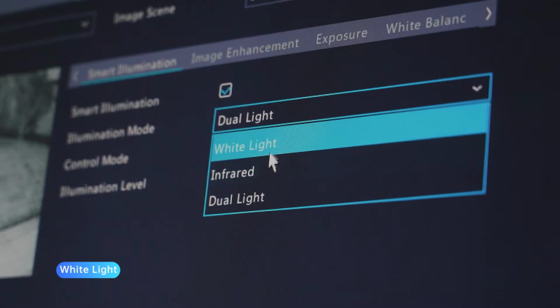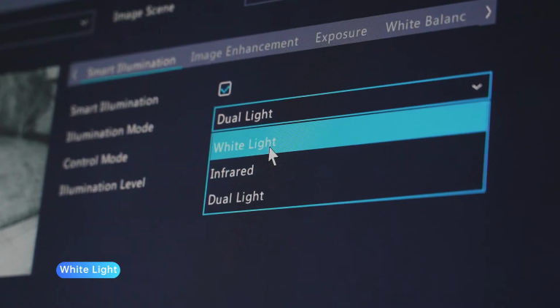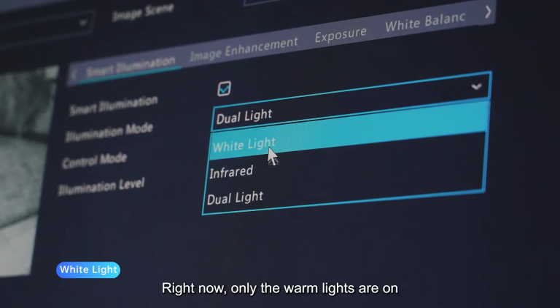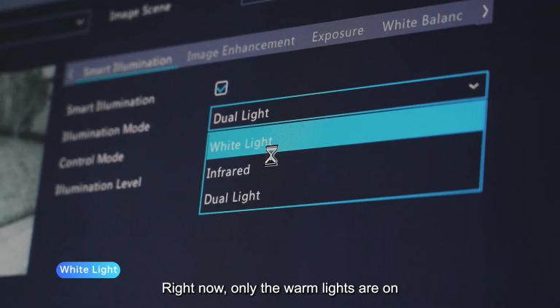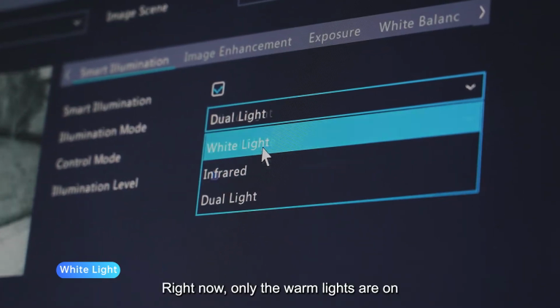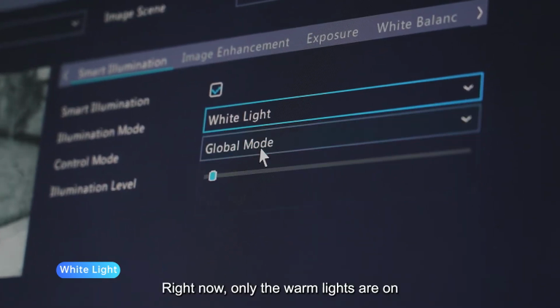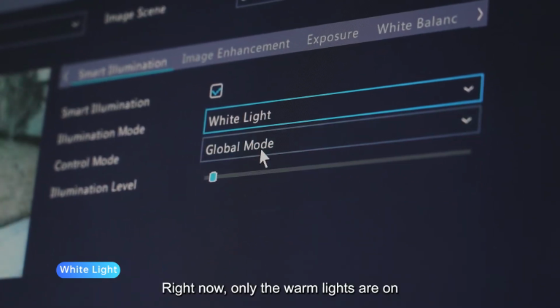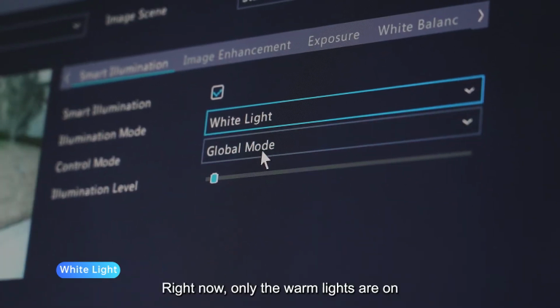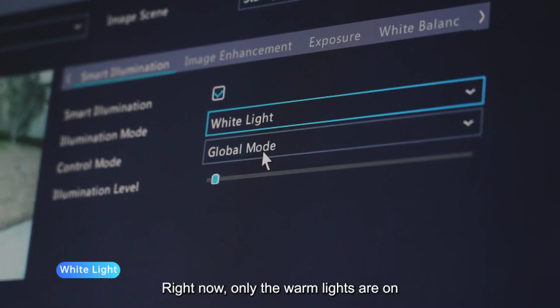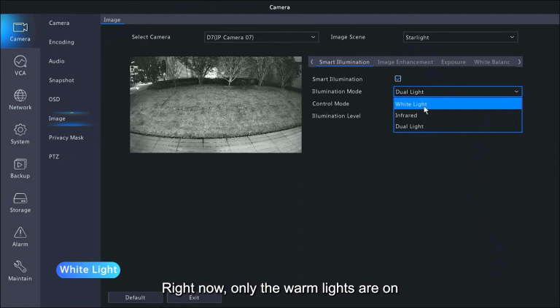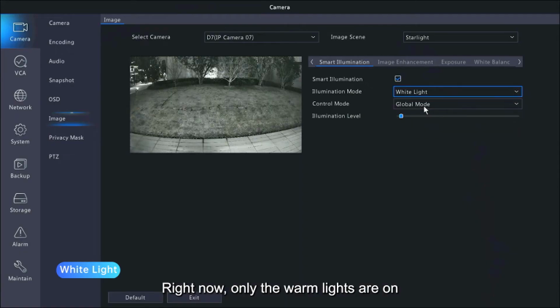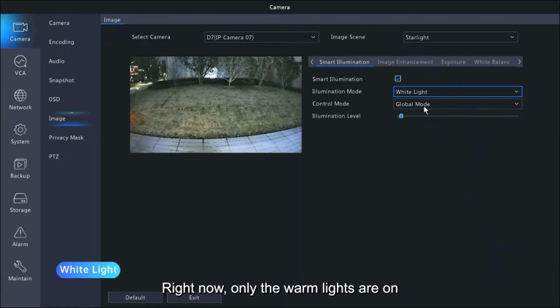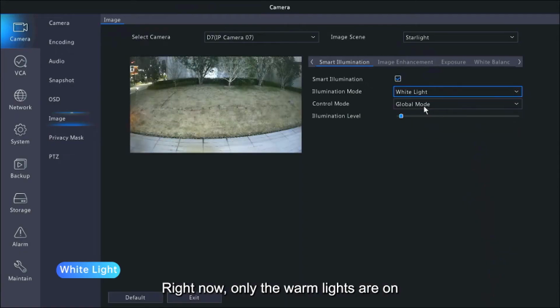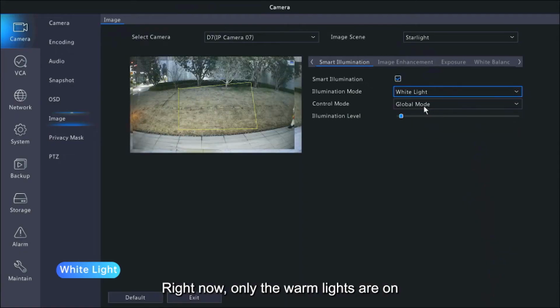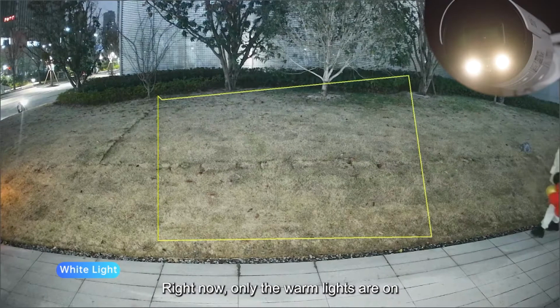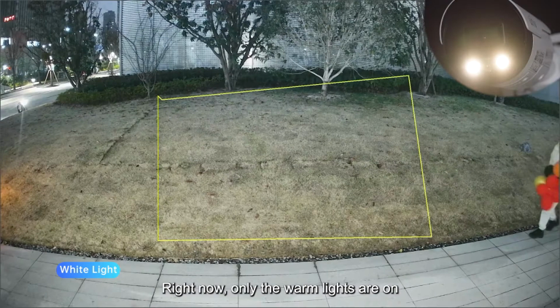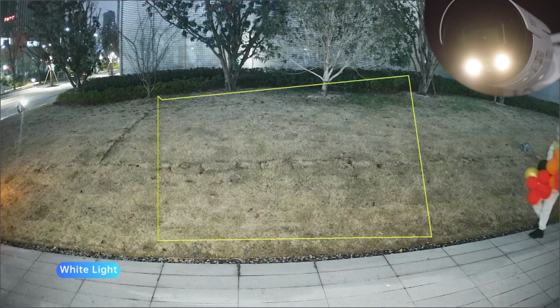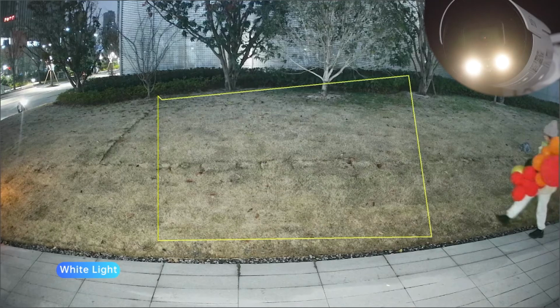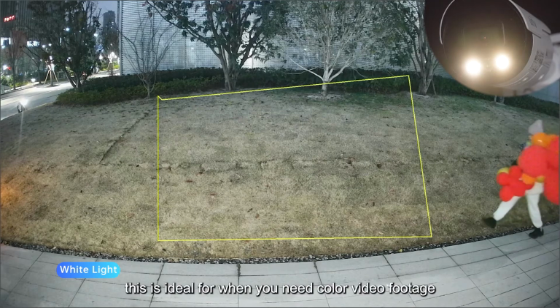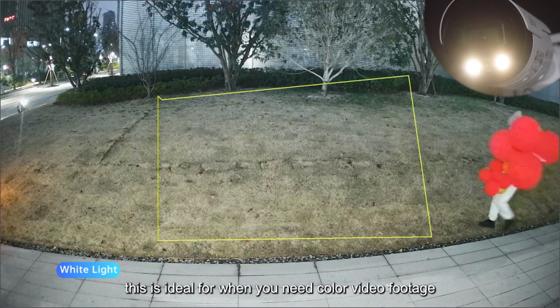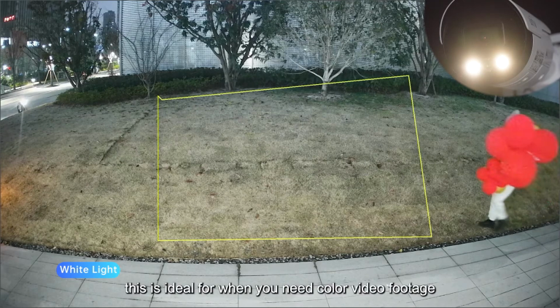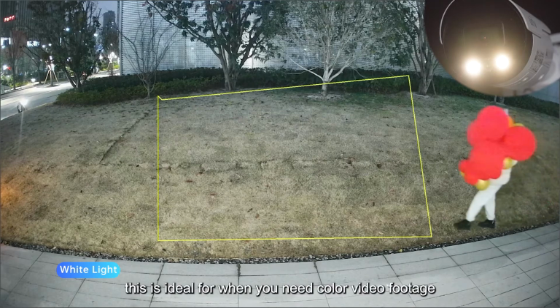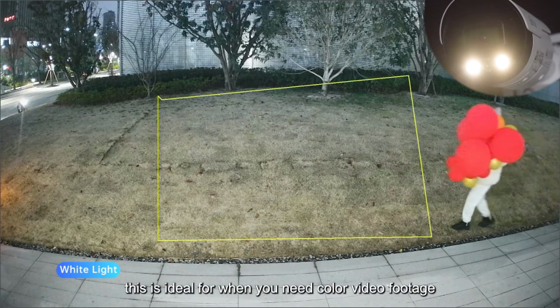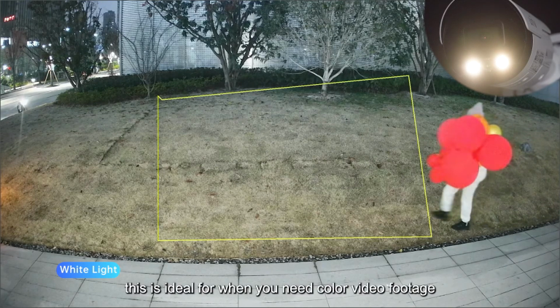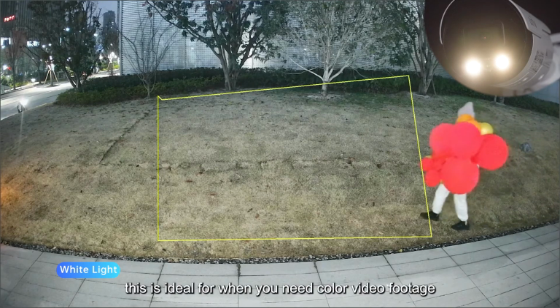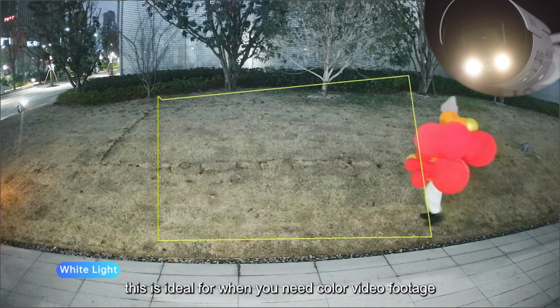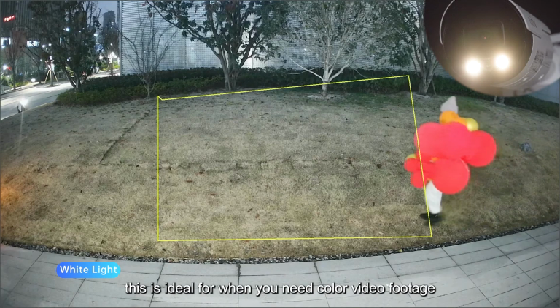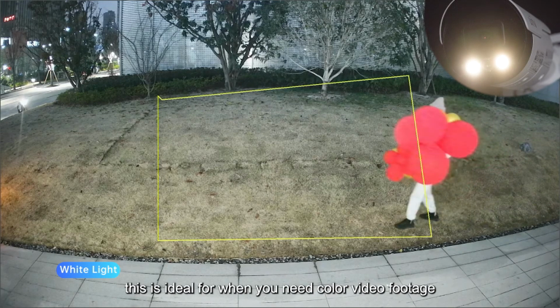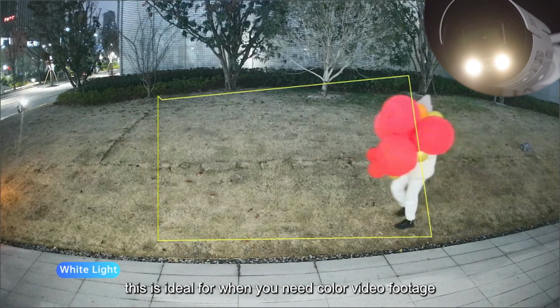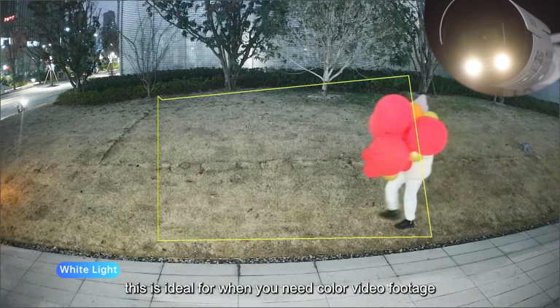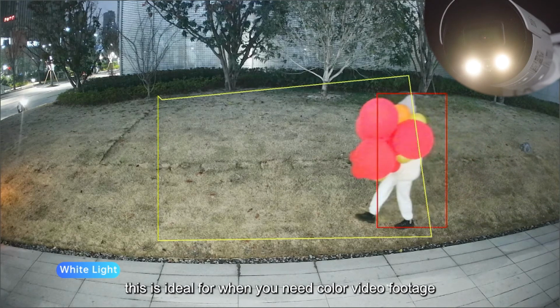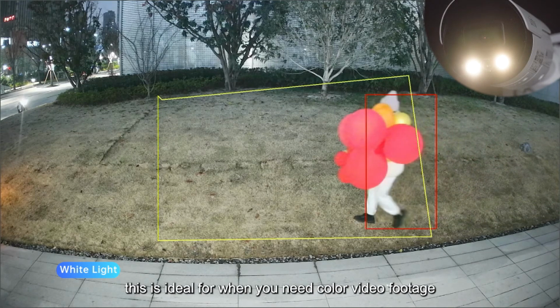Right now, only the warm lights are on. This is ideal for when you need color video footage.